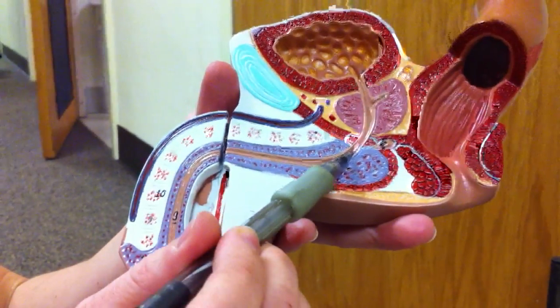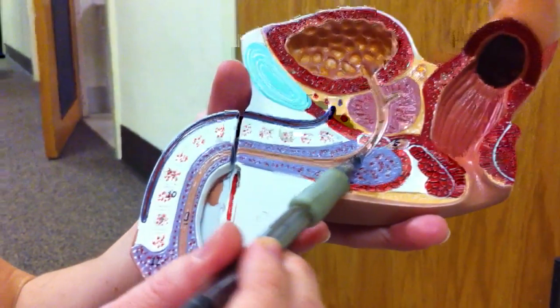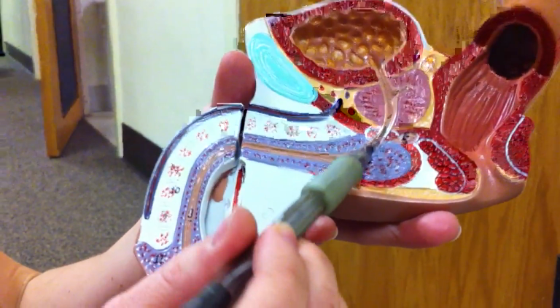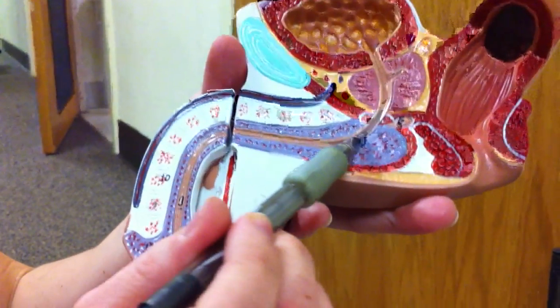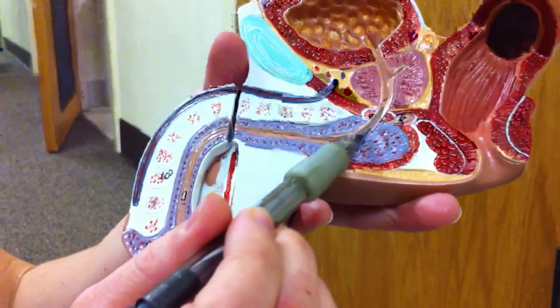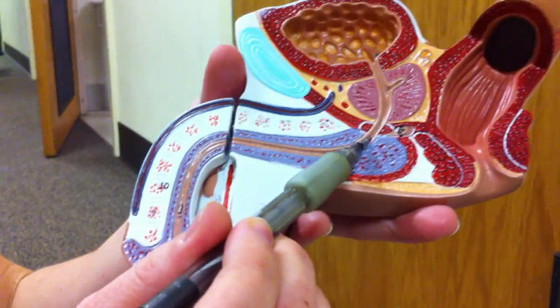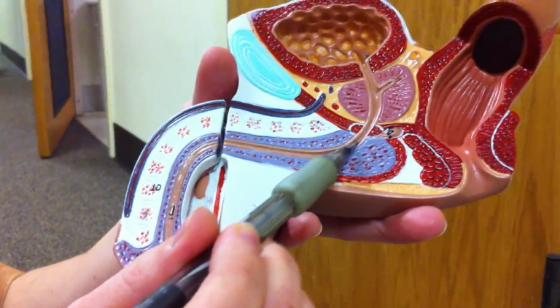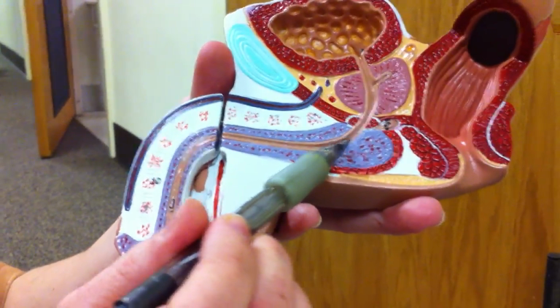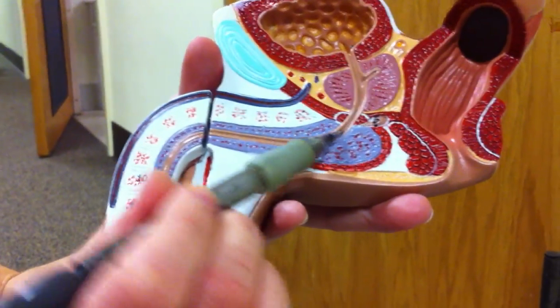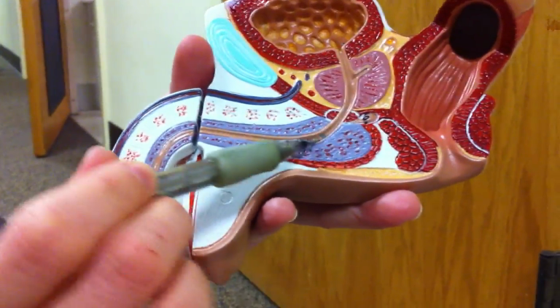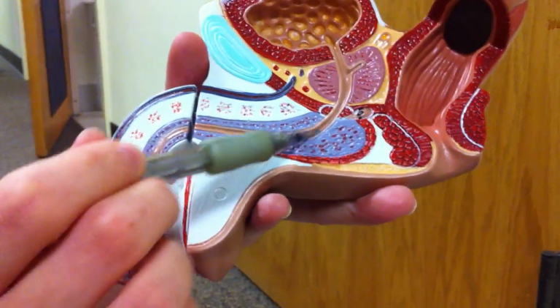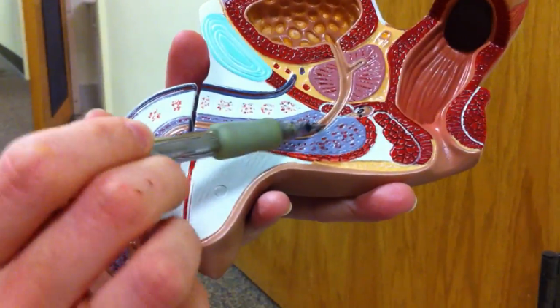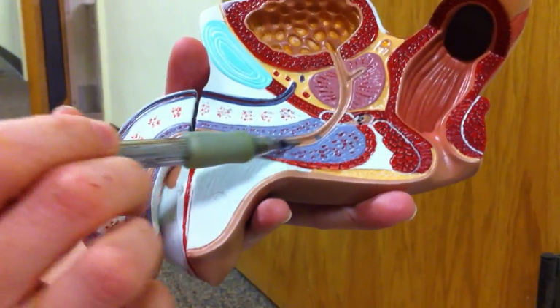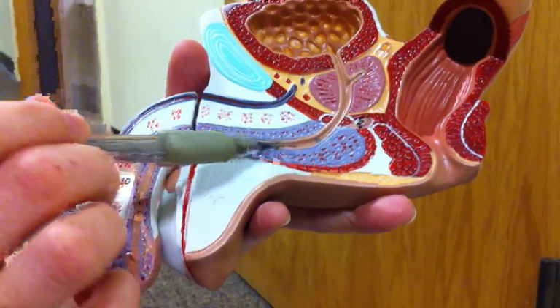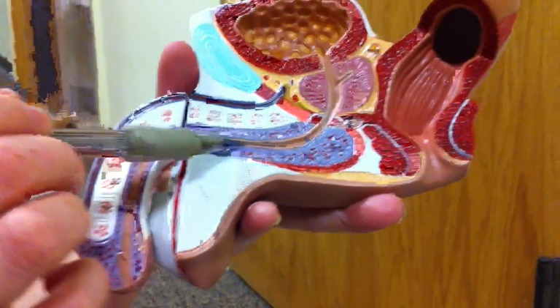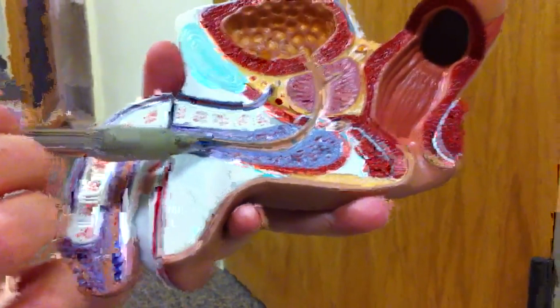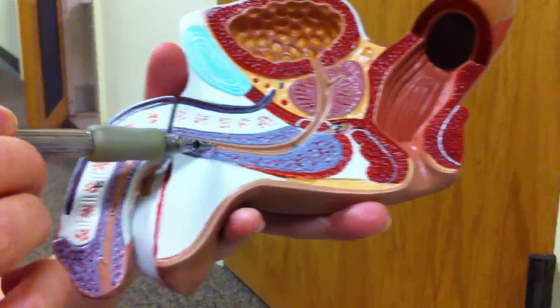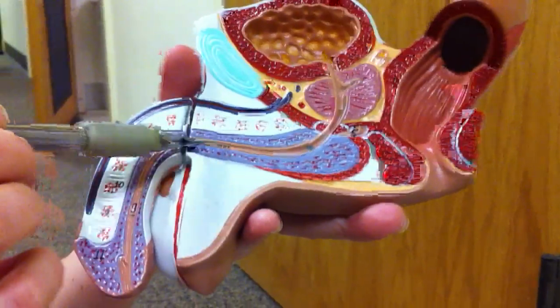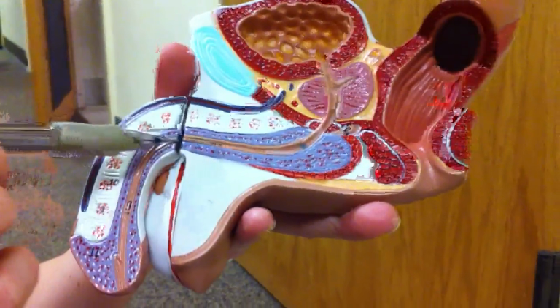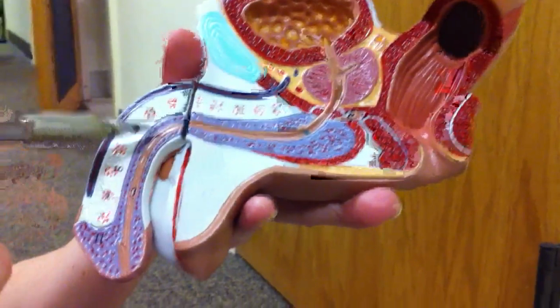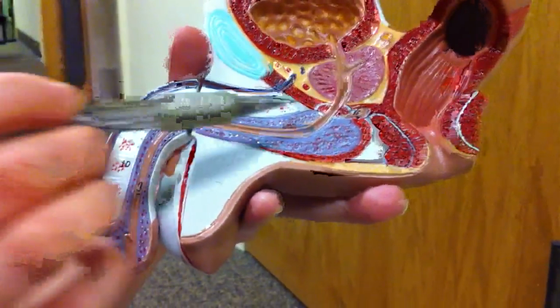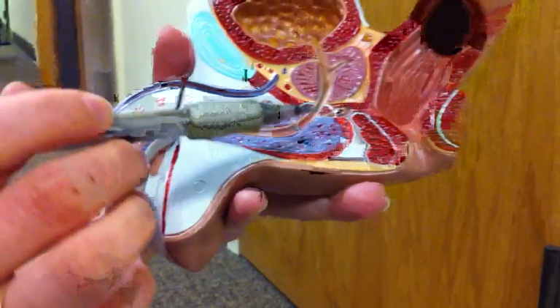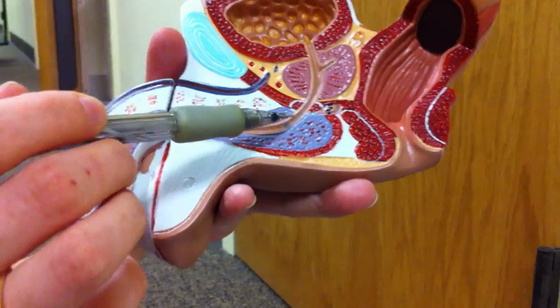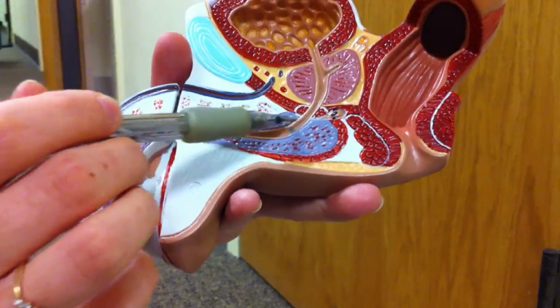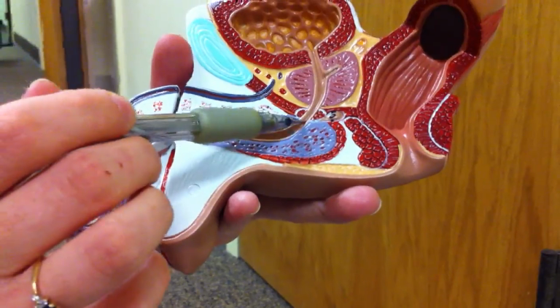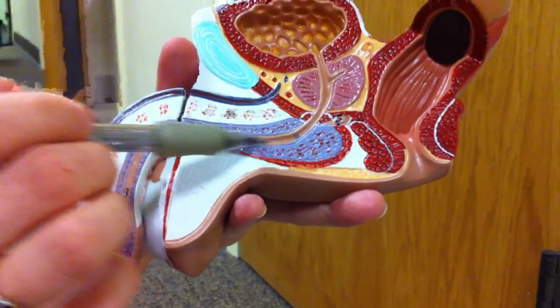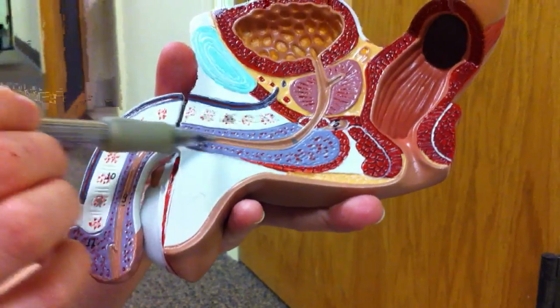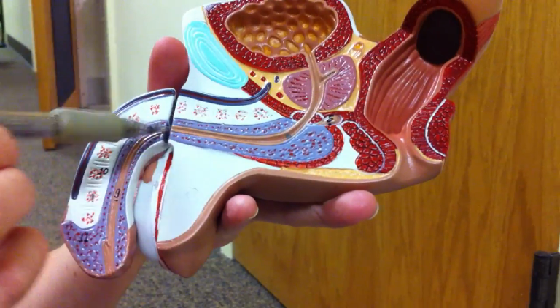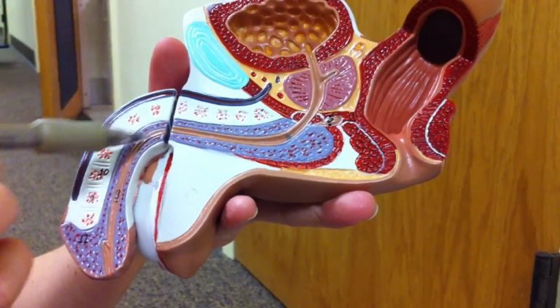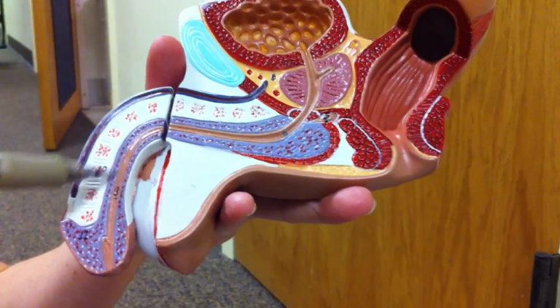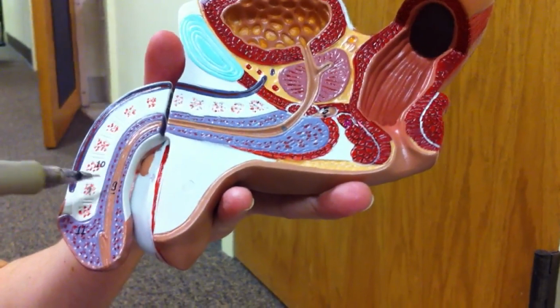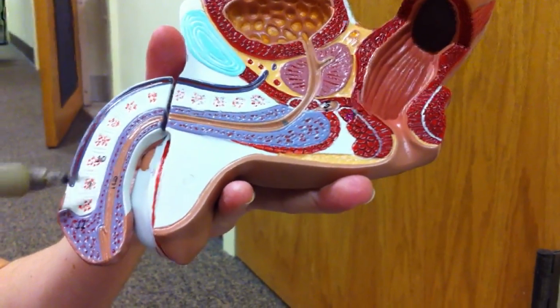Once it gets past the bulbourethral gland and all the secretions occur, it is officially considered semen.